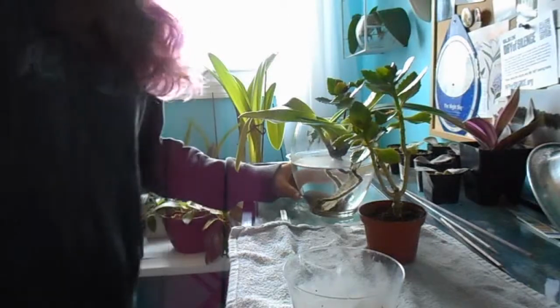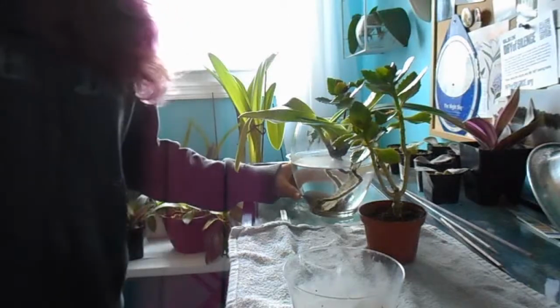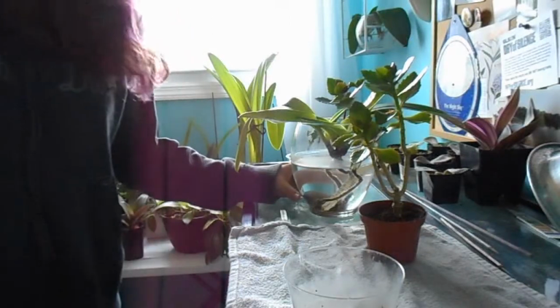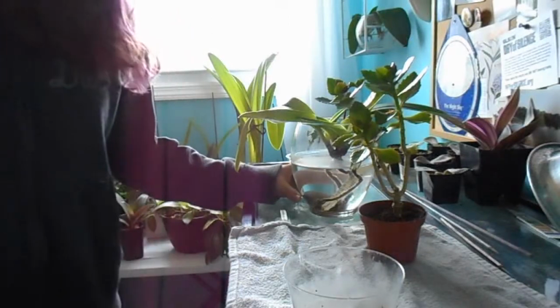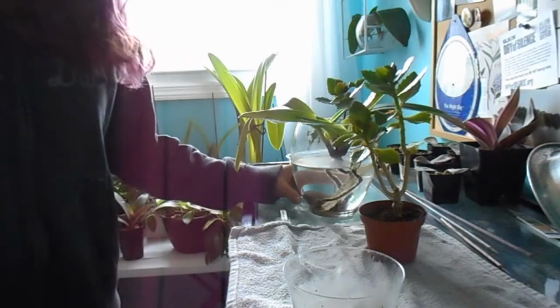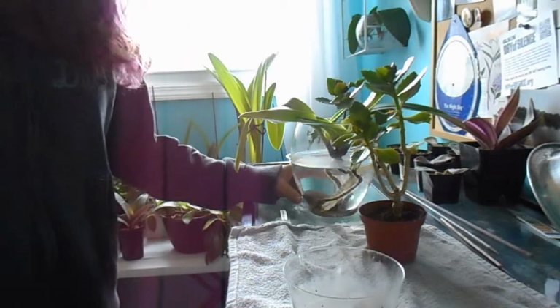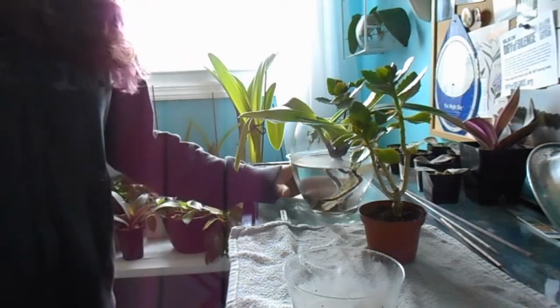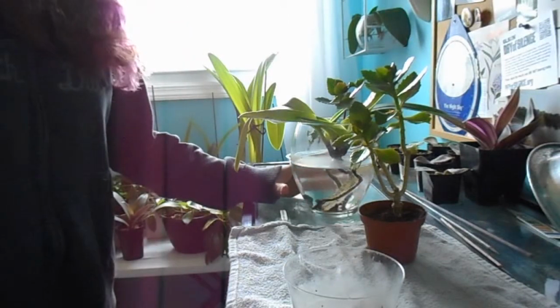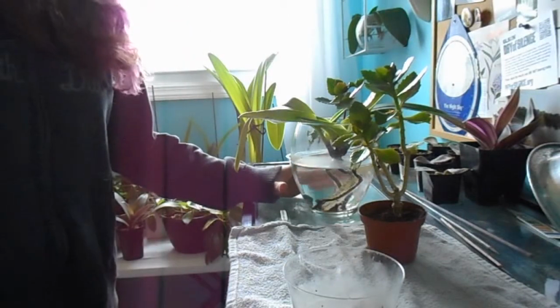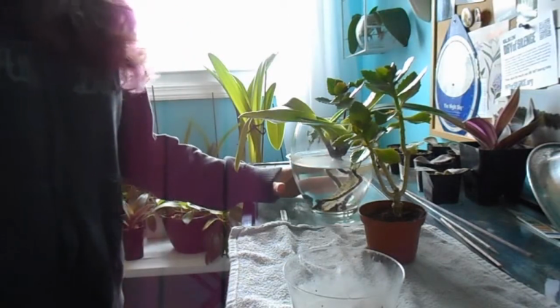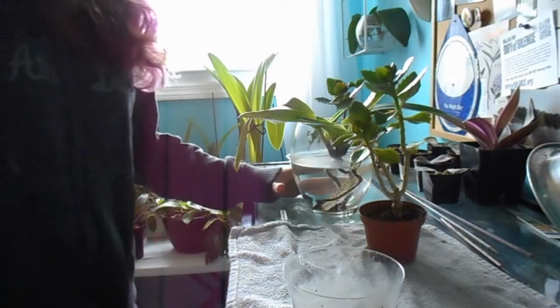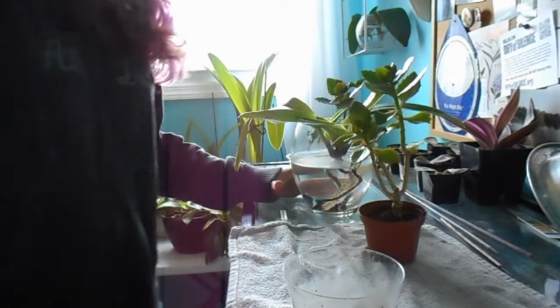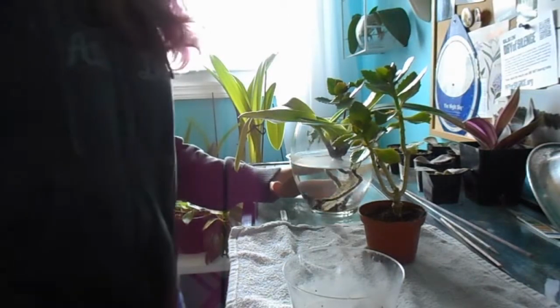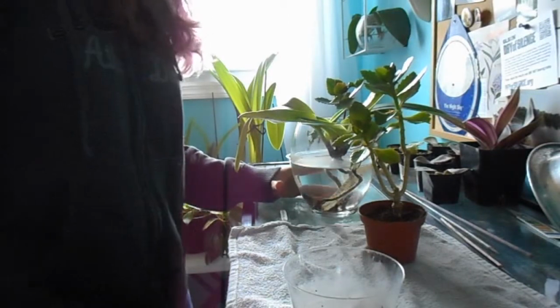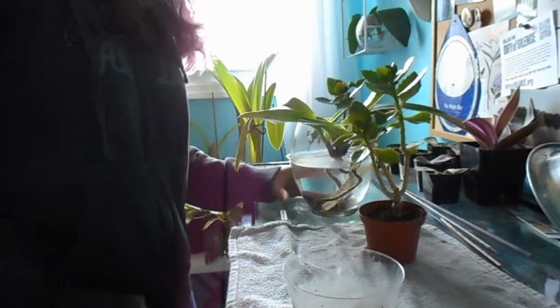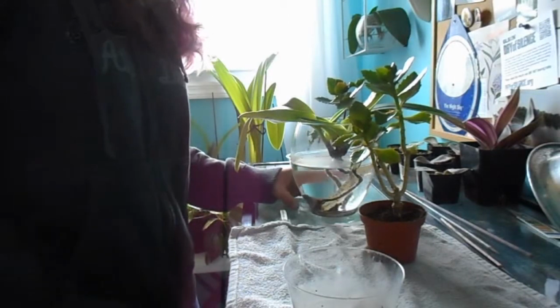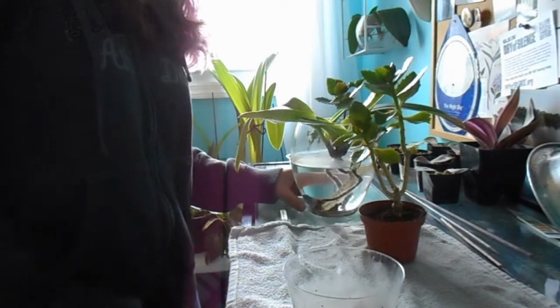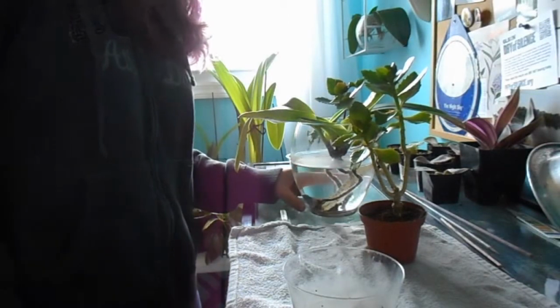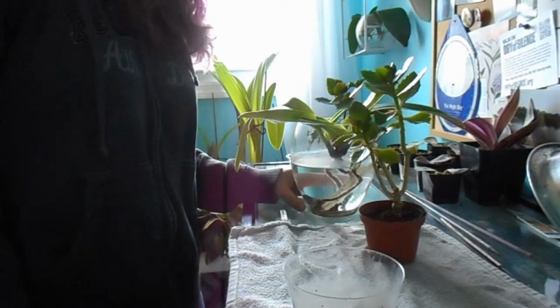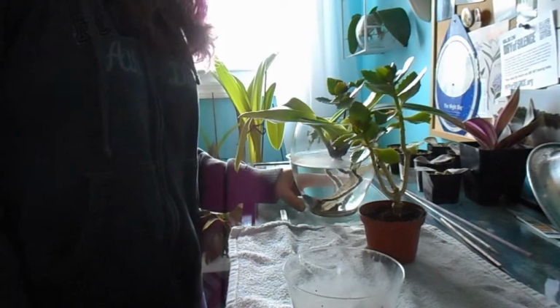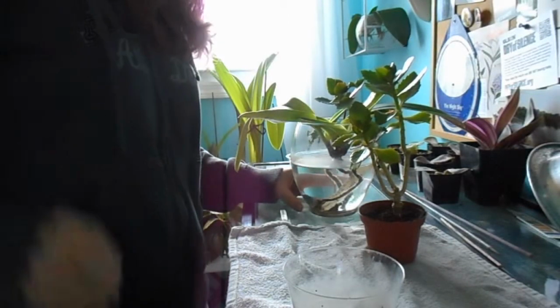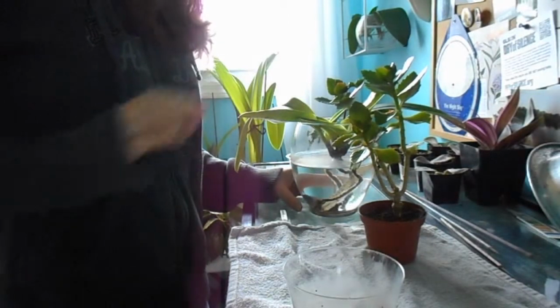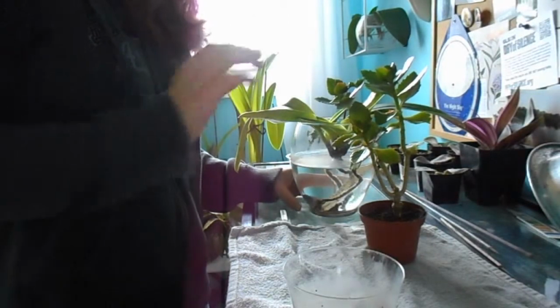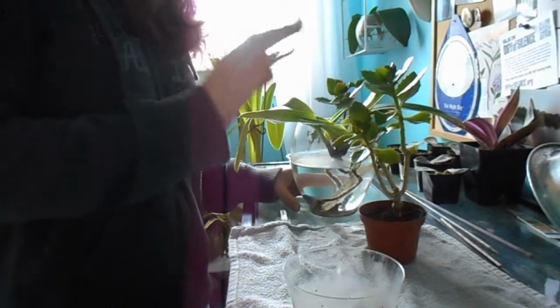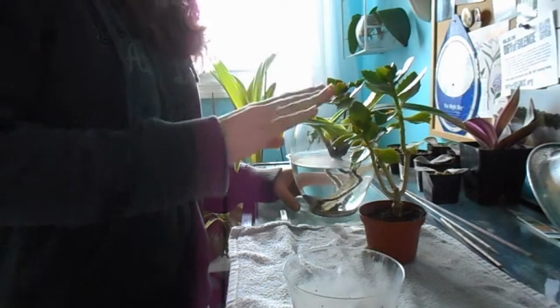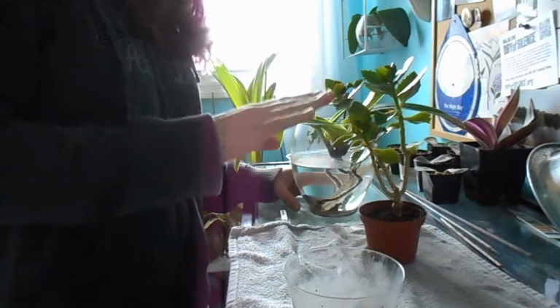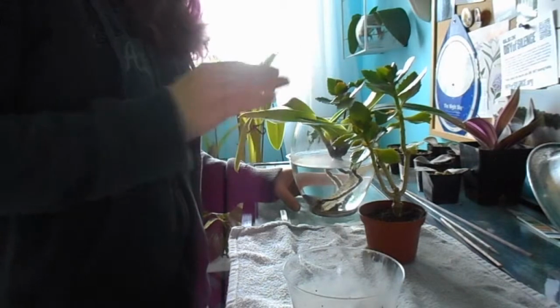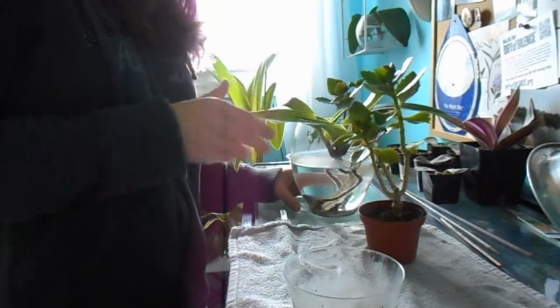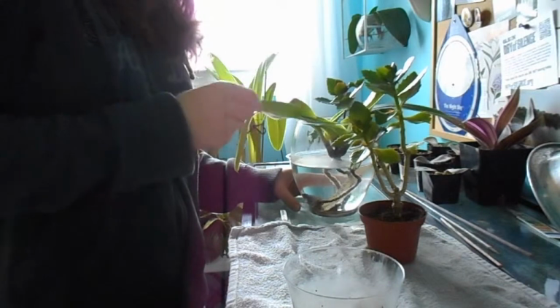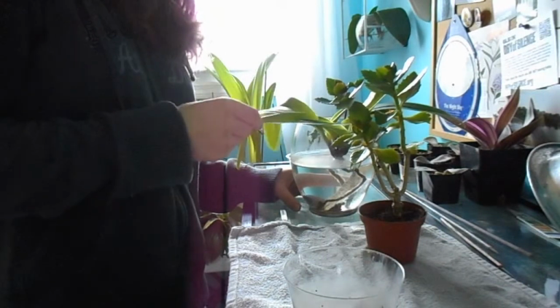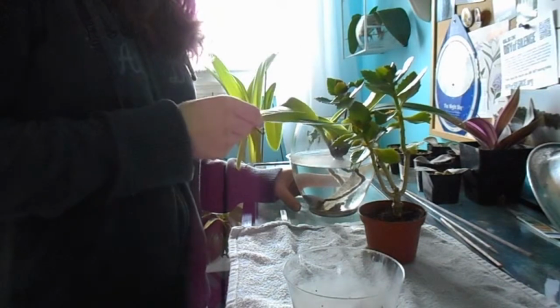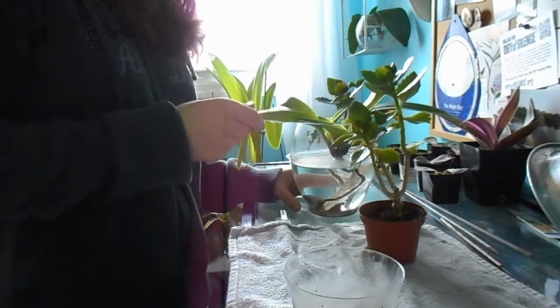Hello everyone! Today I'm going to be showing you how I treat Mealybug on a succulent and an orchid.